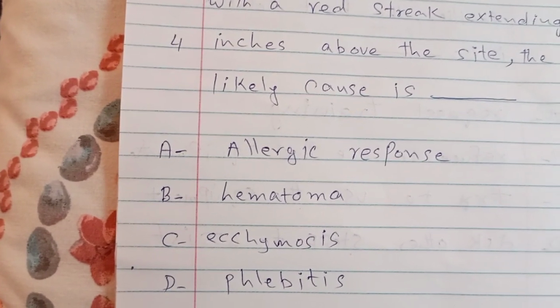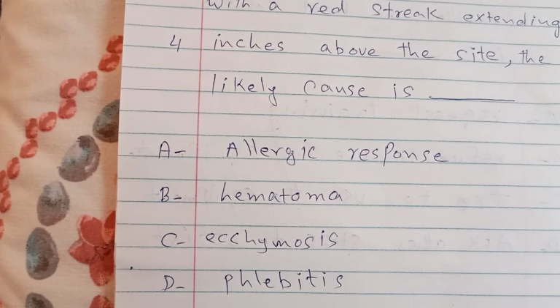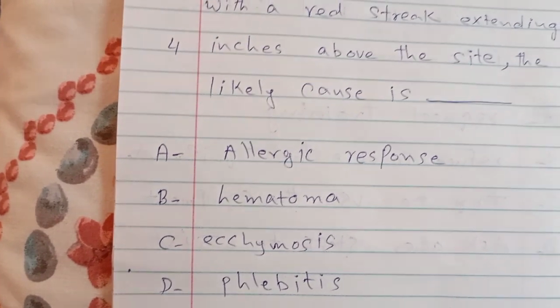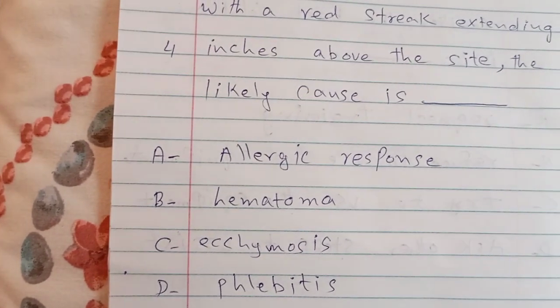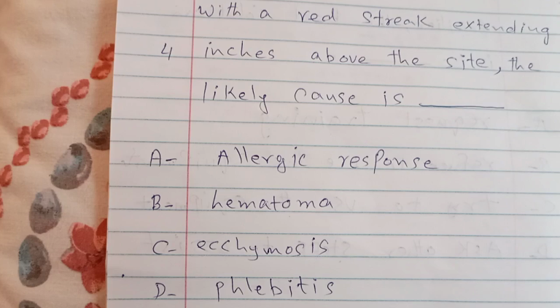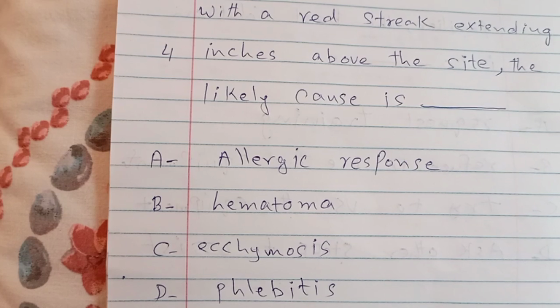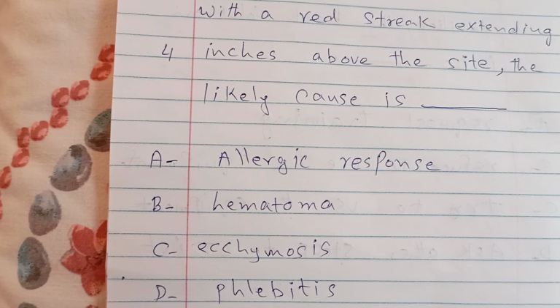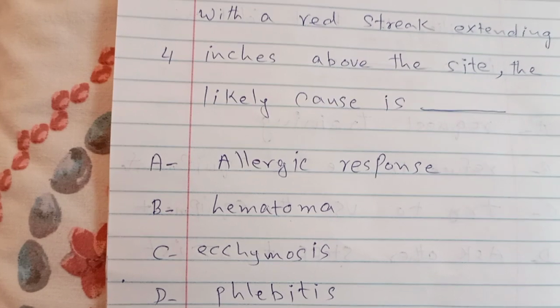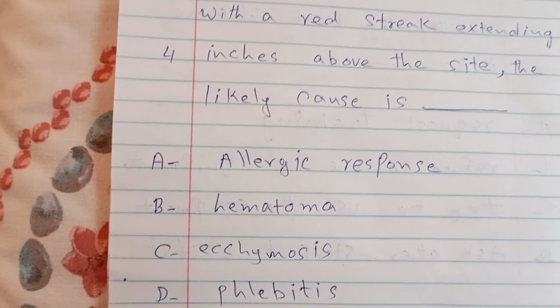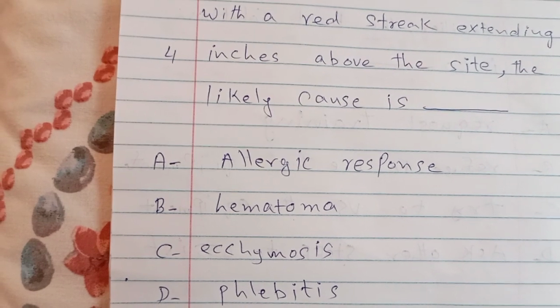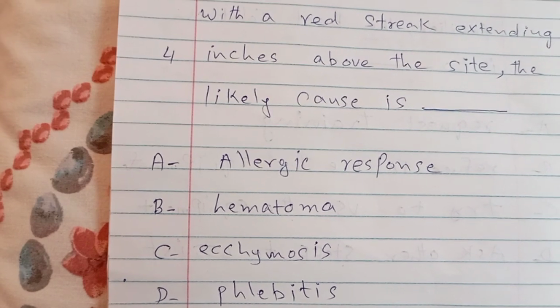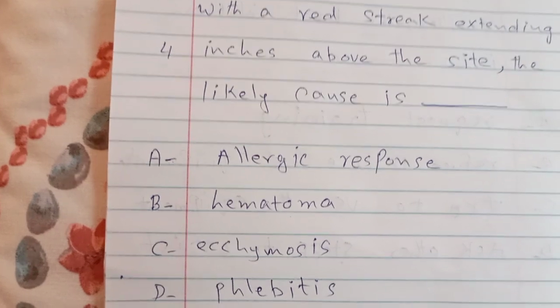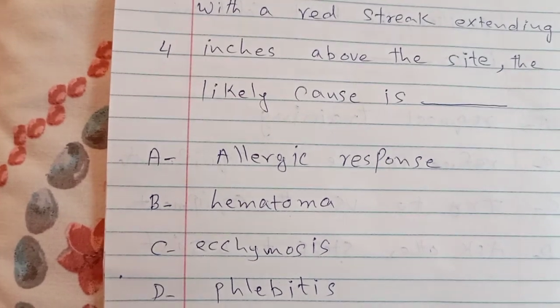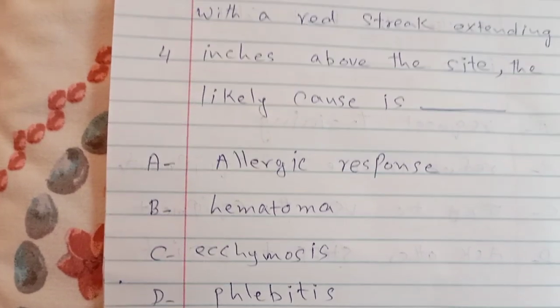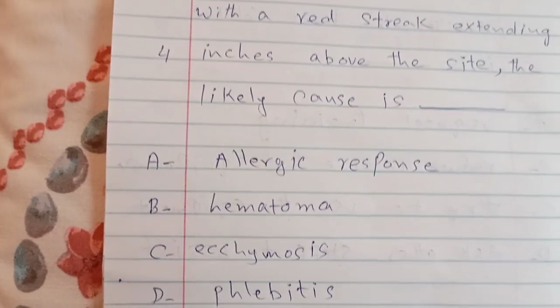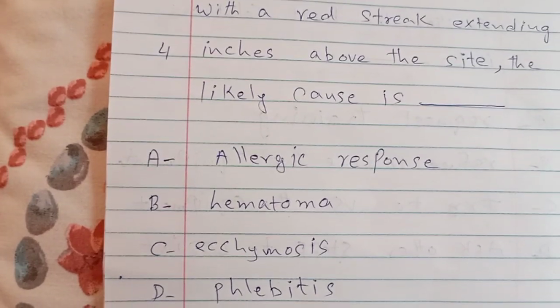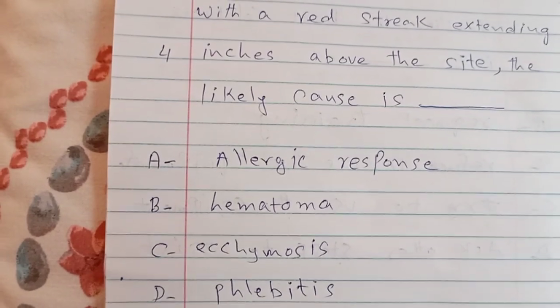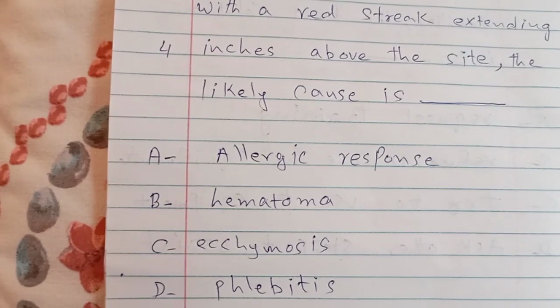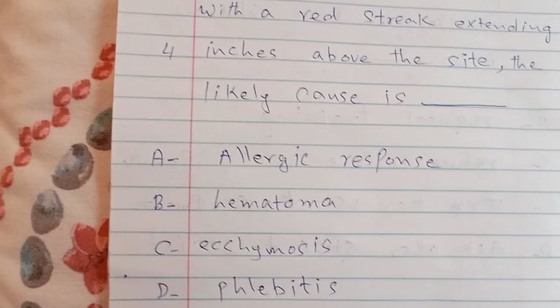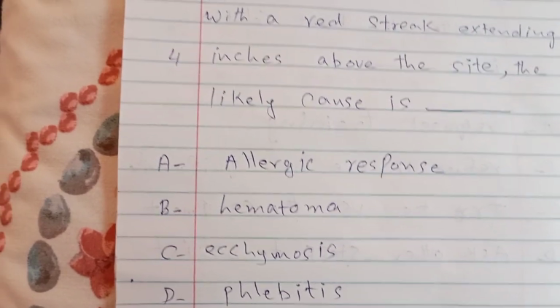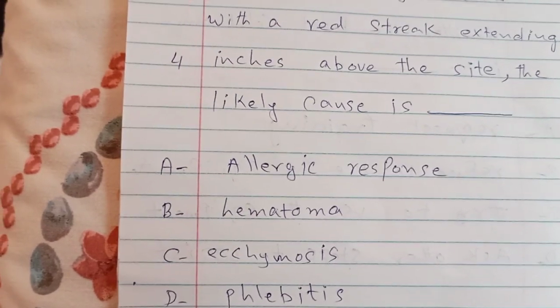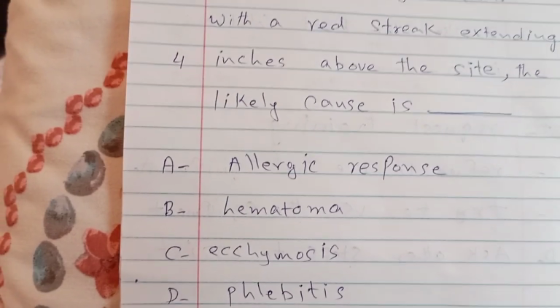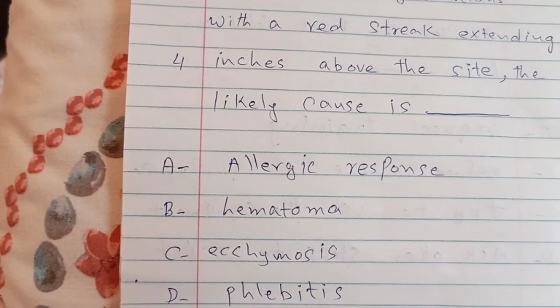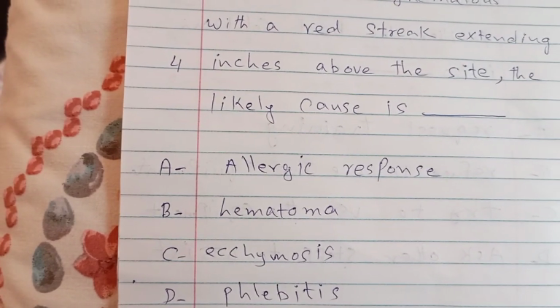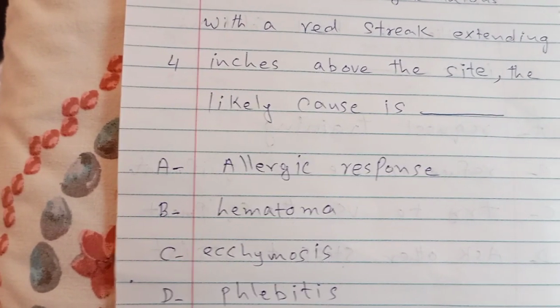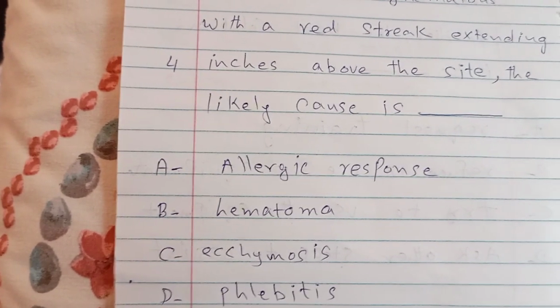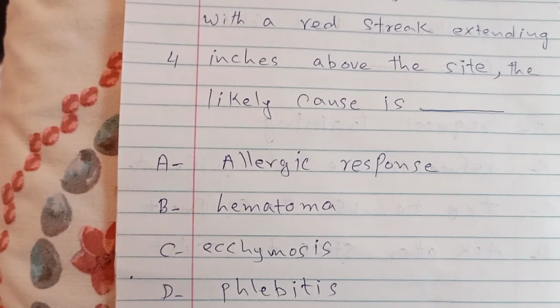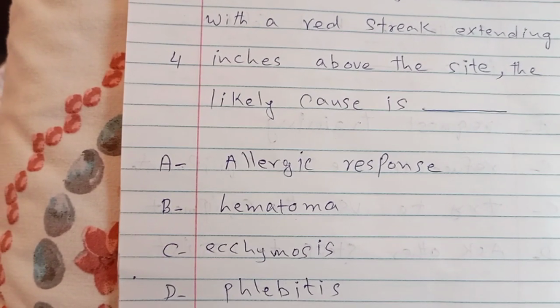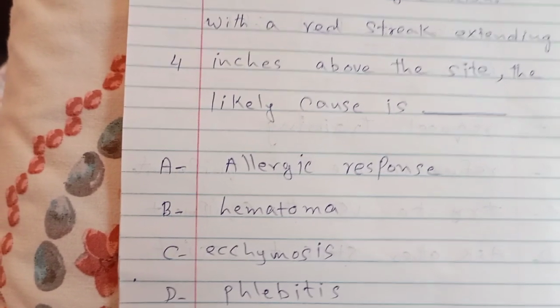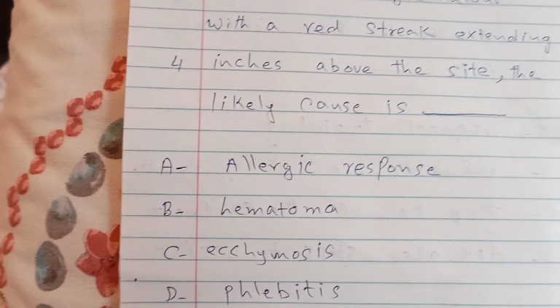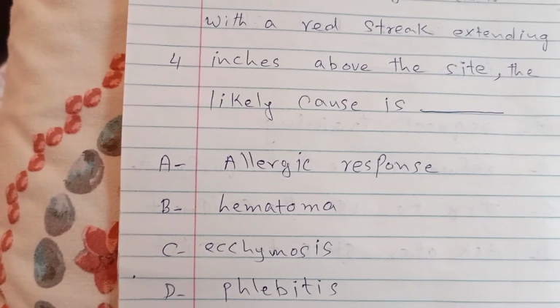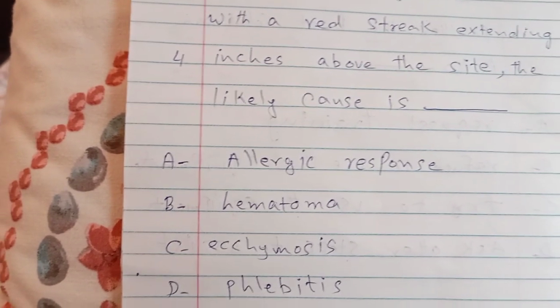The answer is phlebitis — infection of the vein.